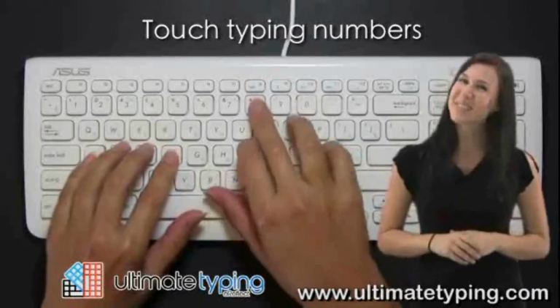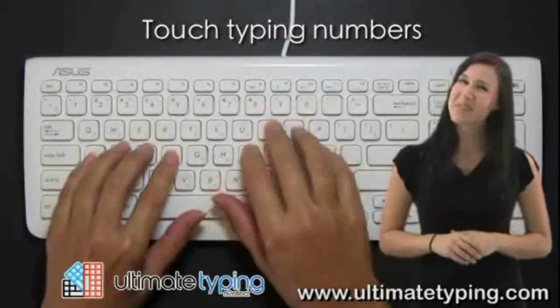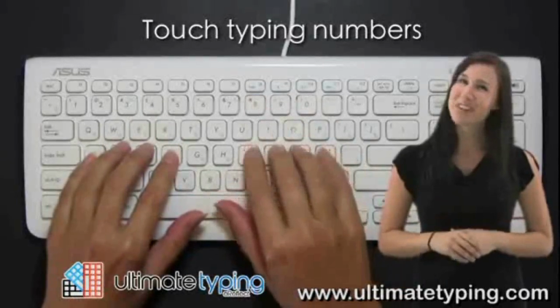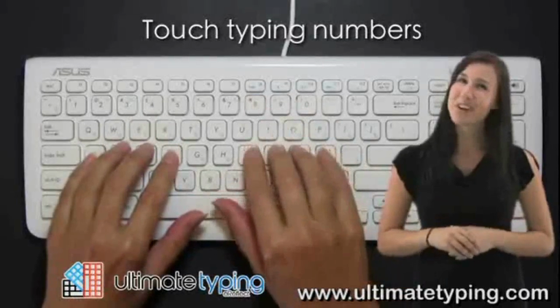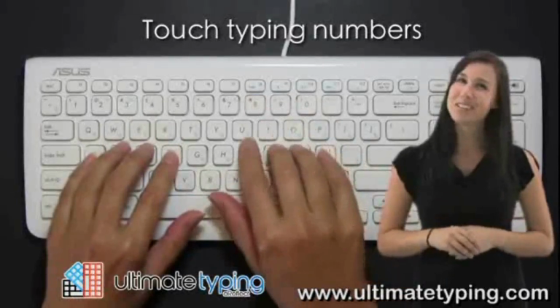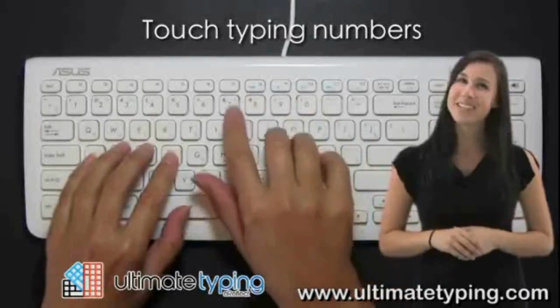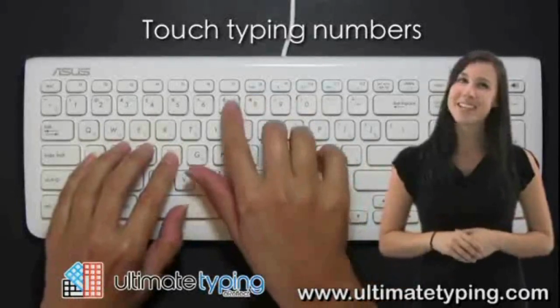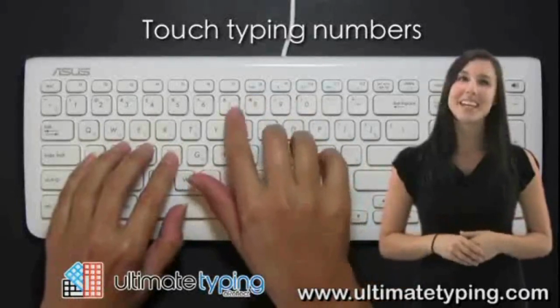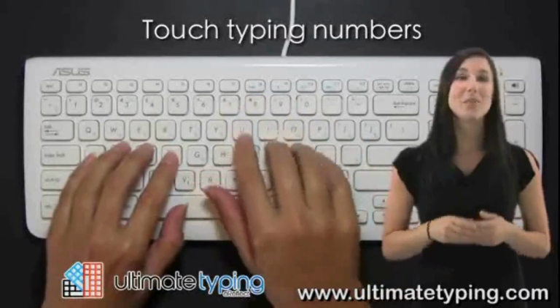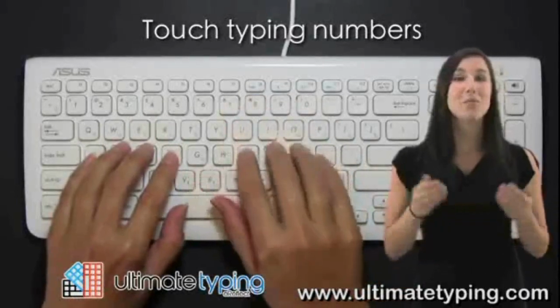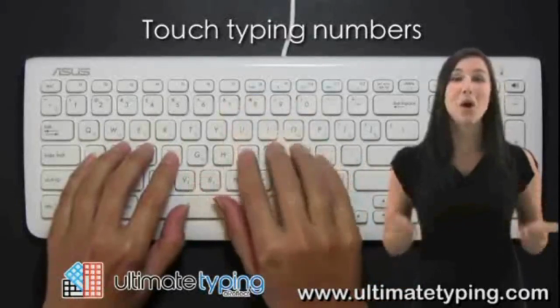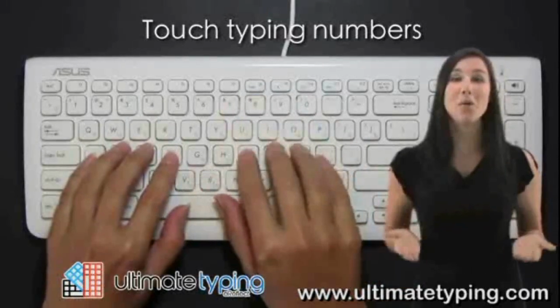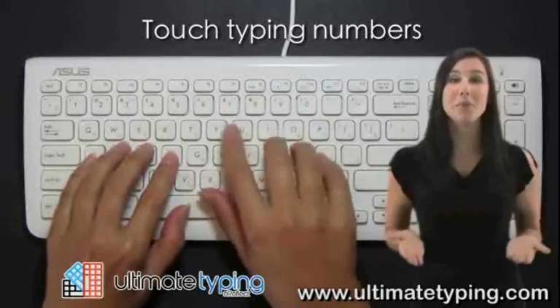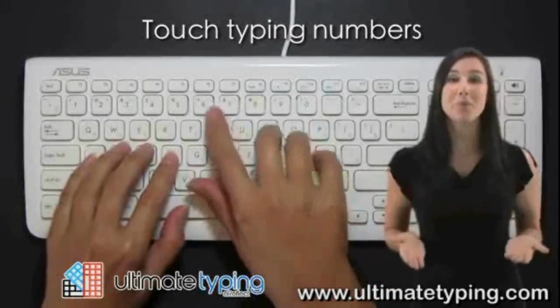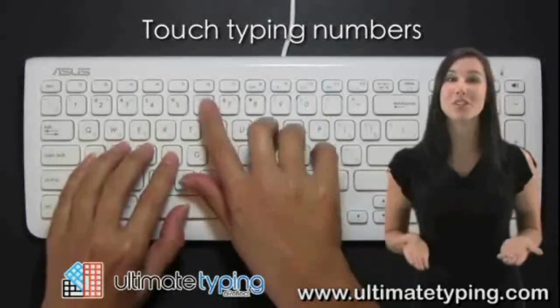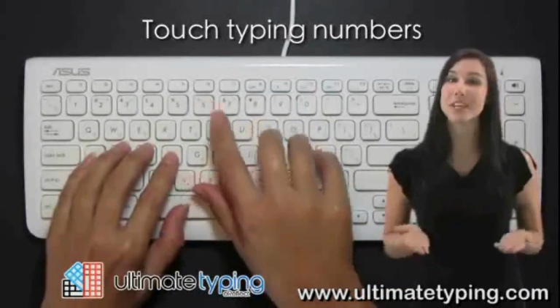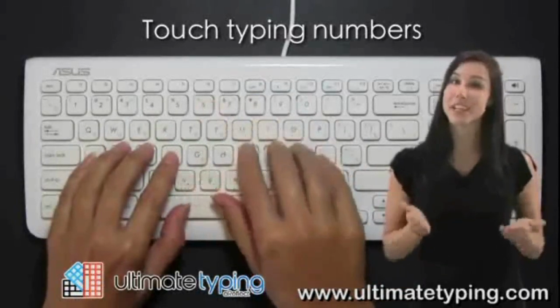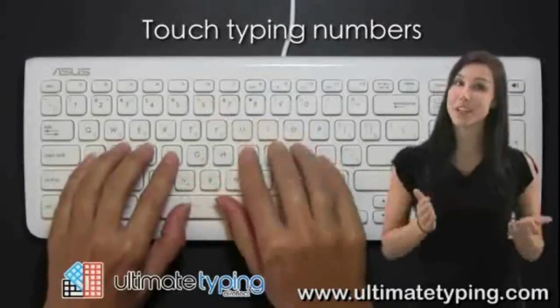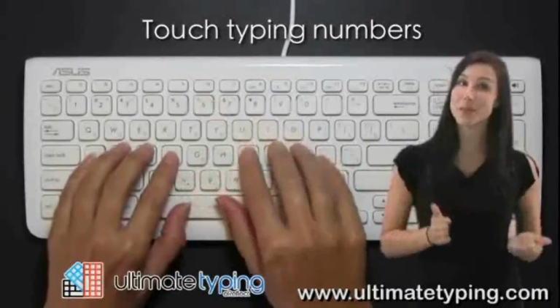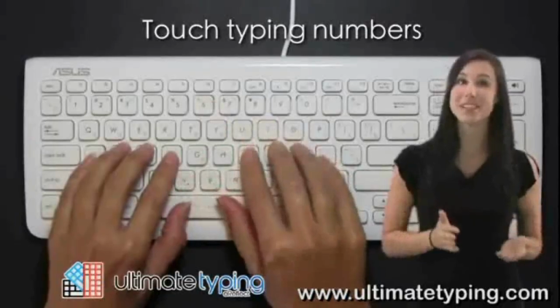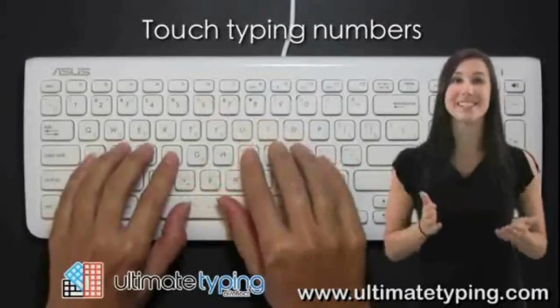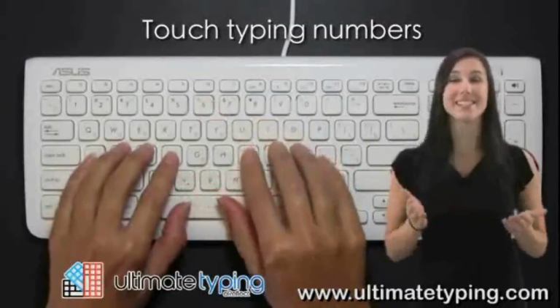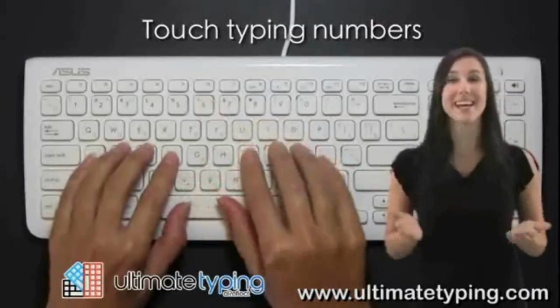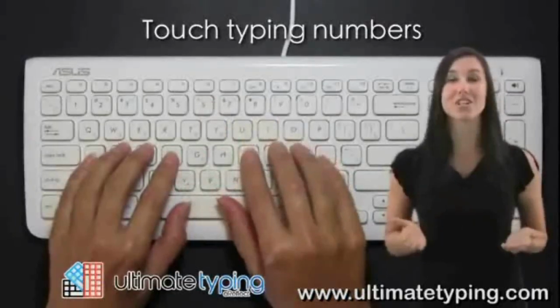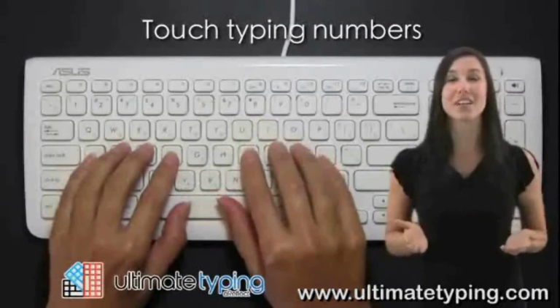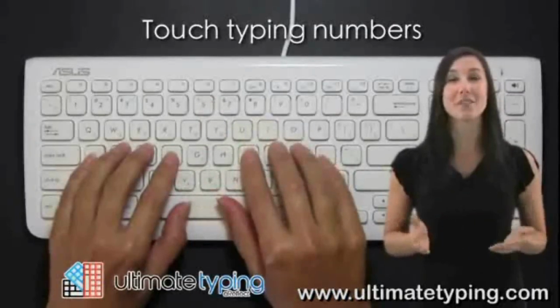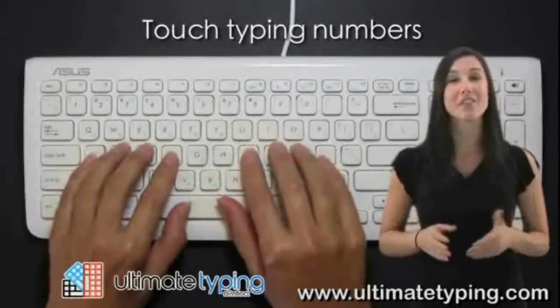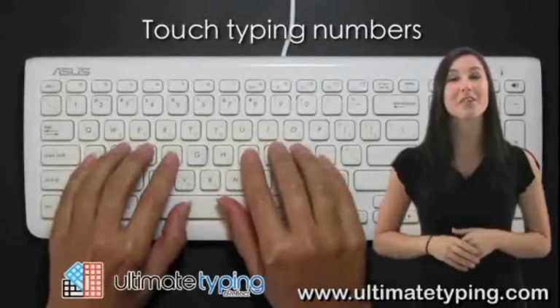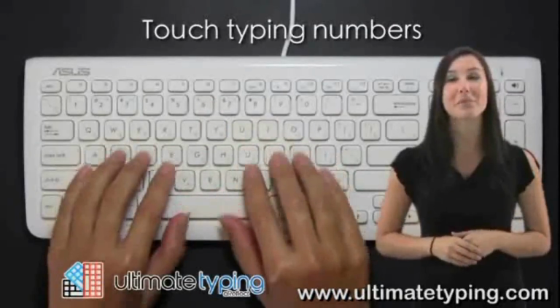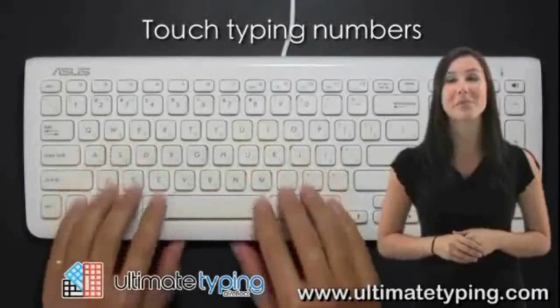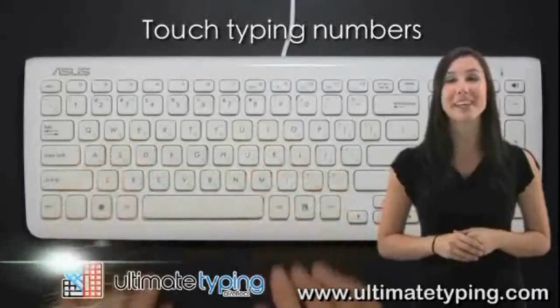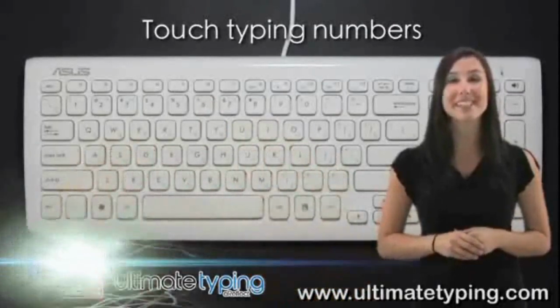Sound difficult? It won't be once you get used to these exaggerated finger movements.